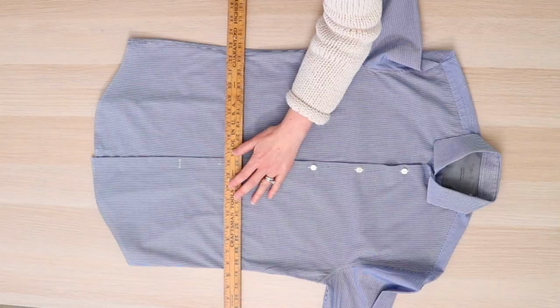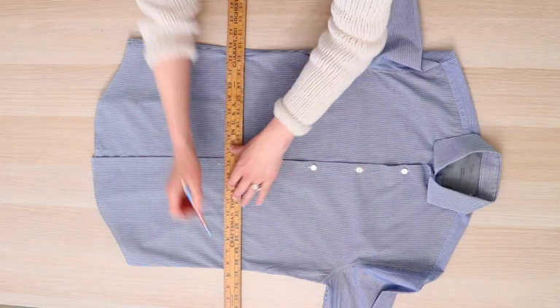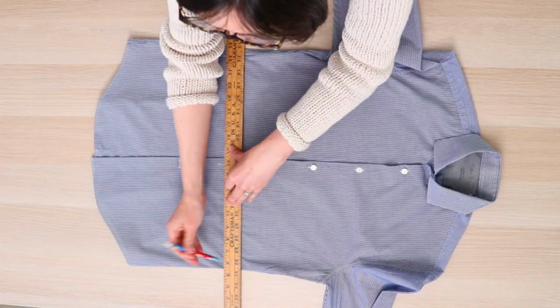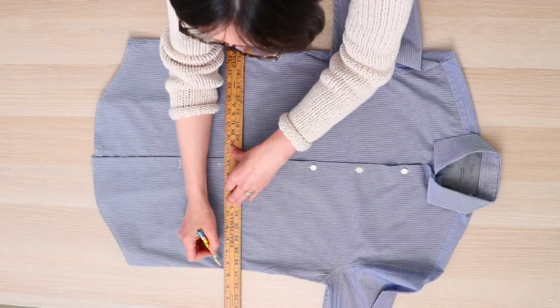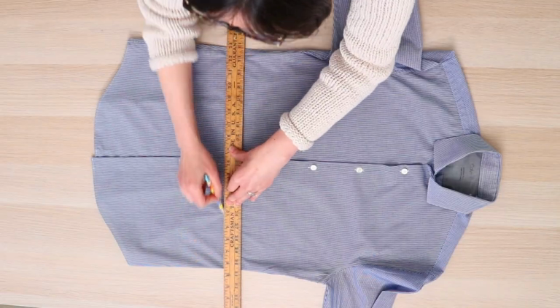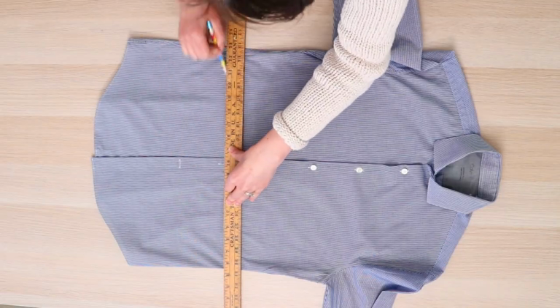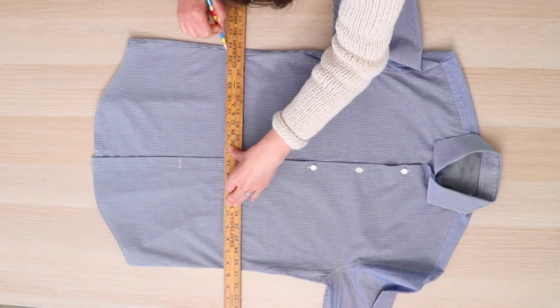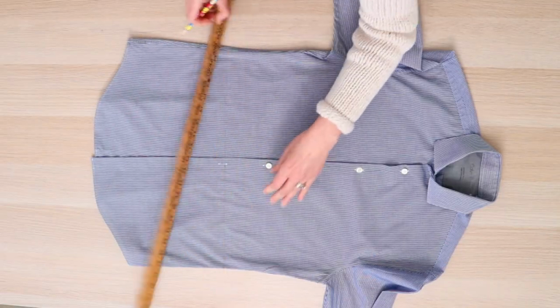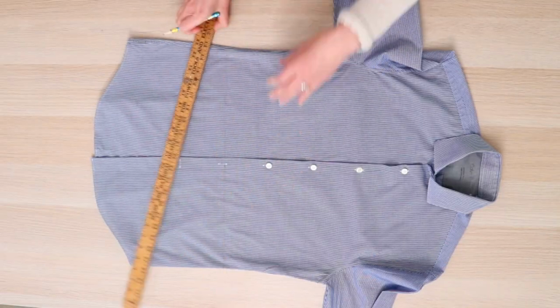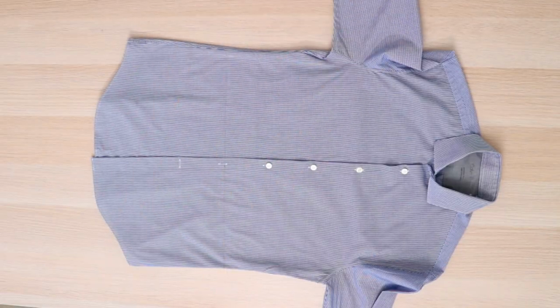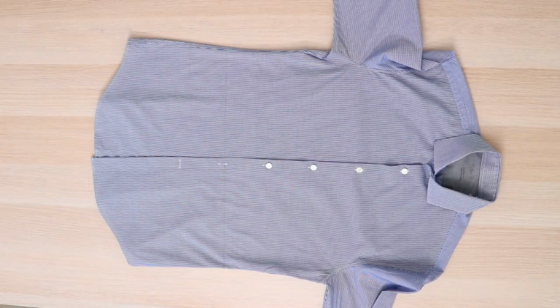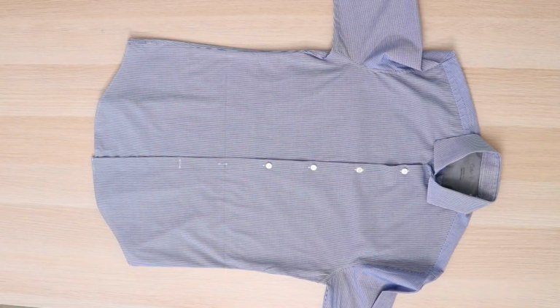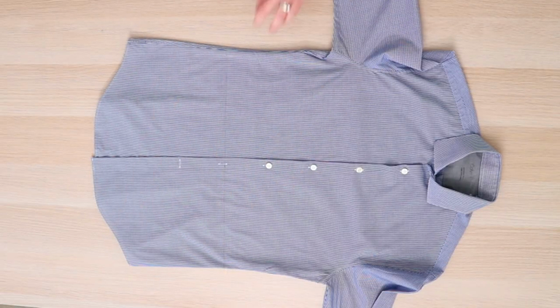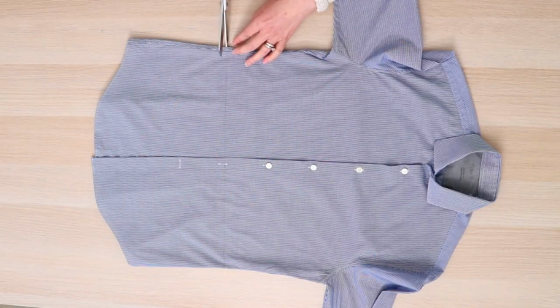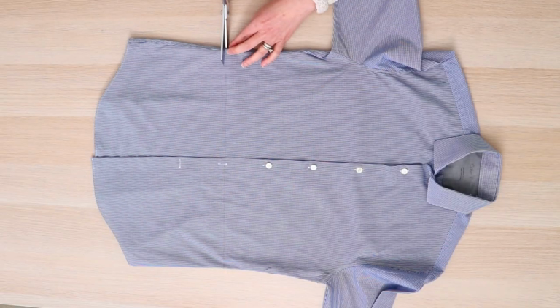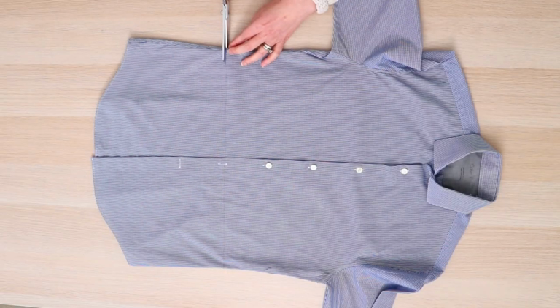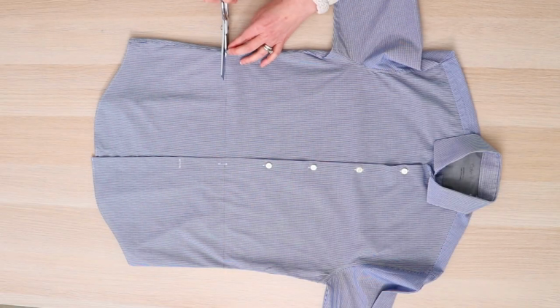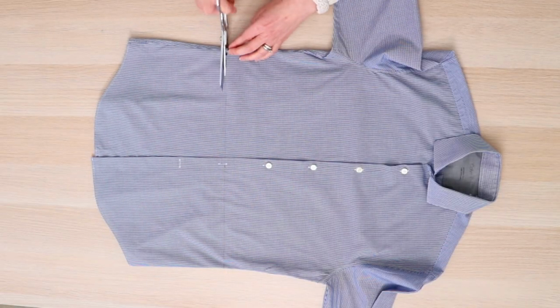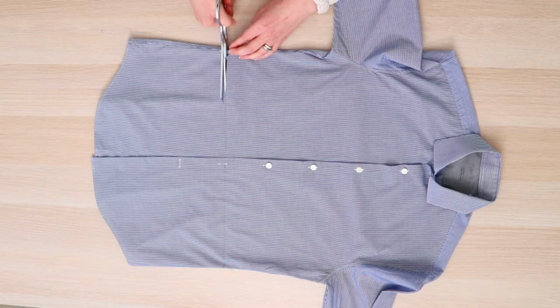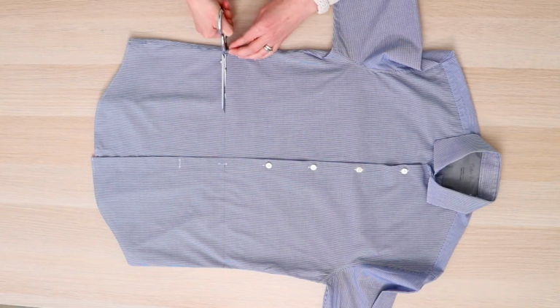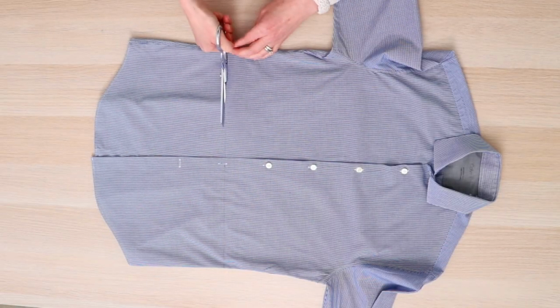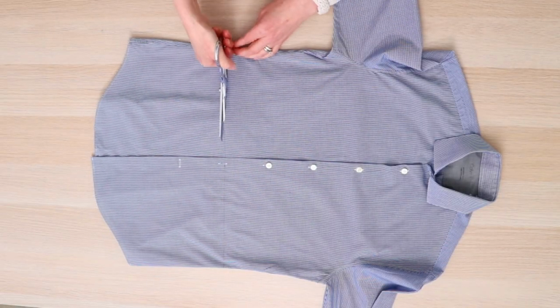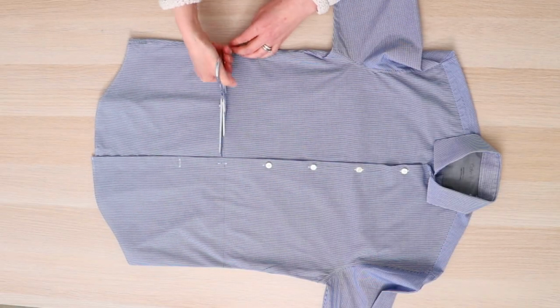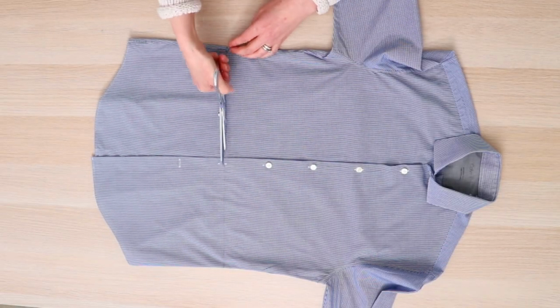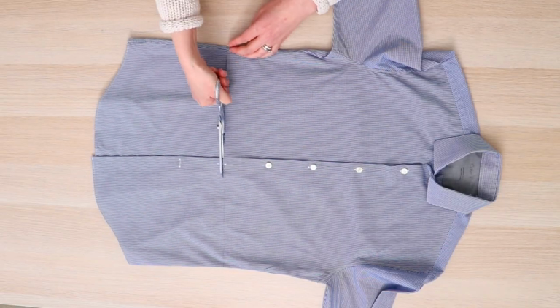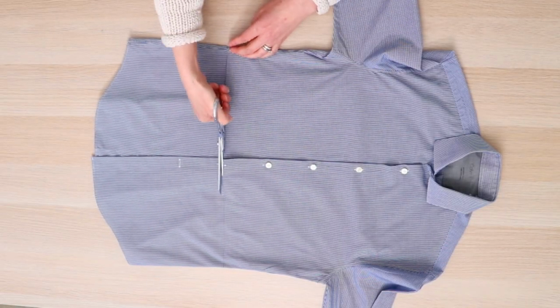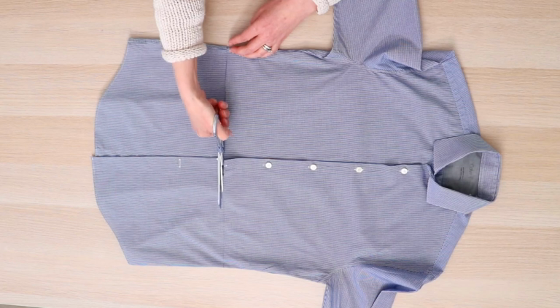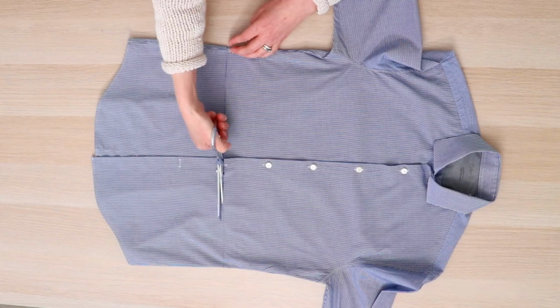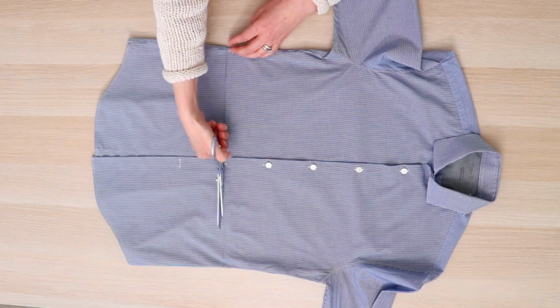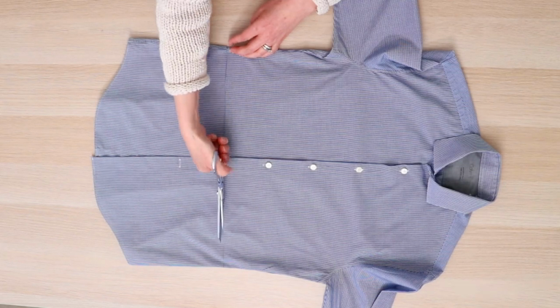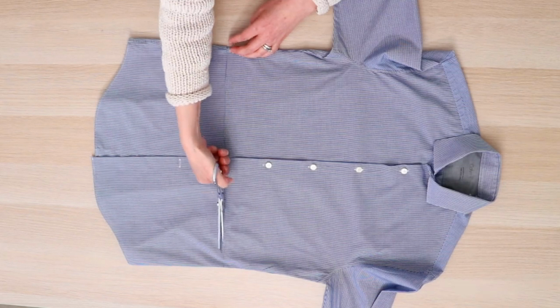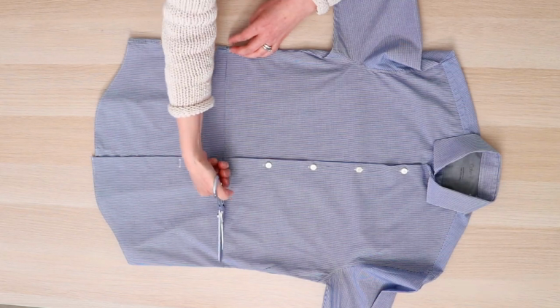This blue shirt I'll use for the top of the dress actually fits me quite well, so I simply gave it a chop at my belly button.